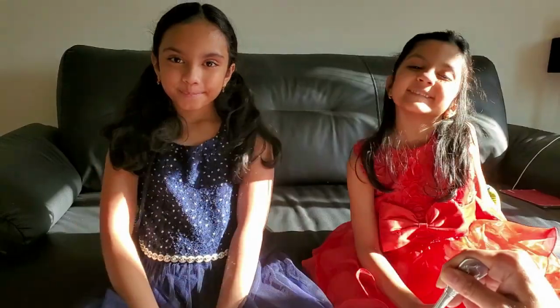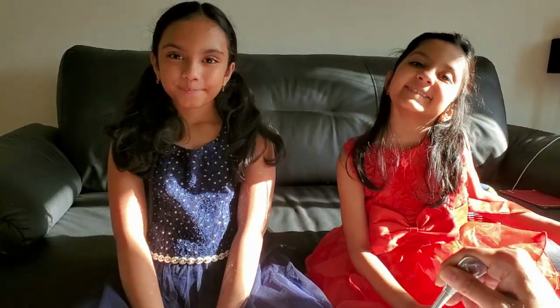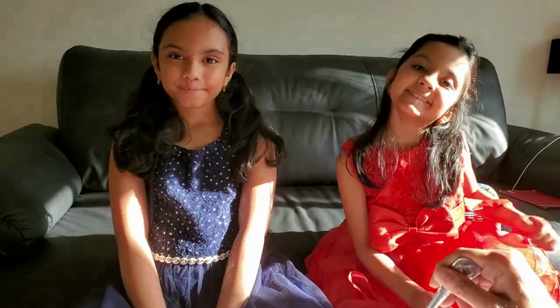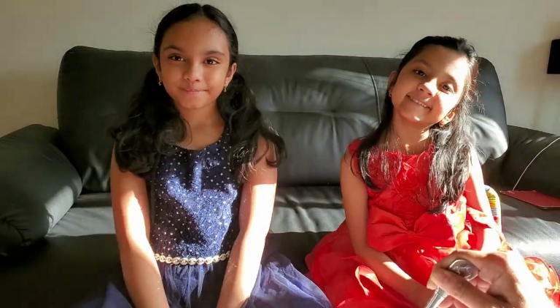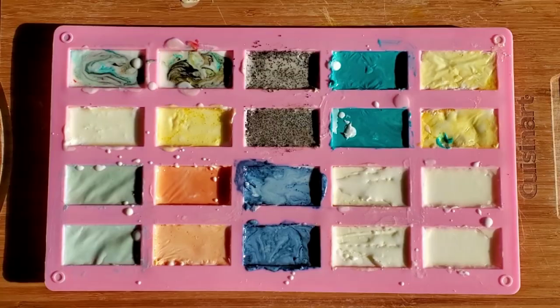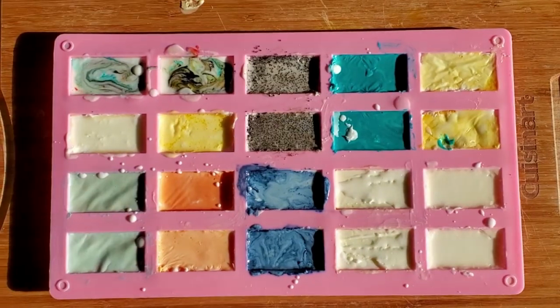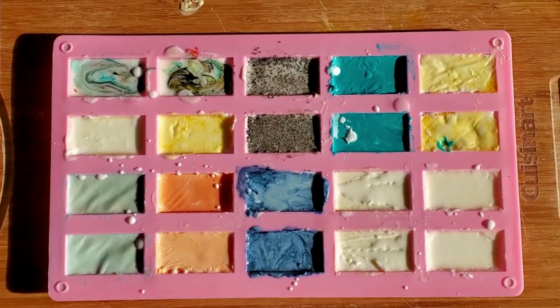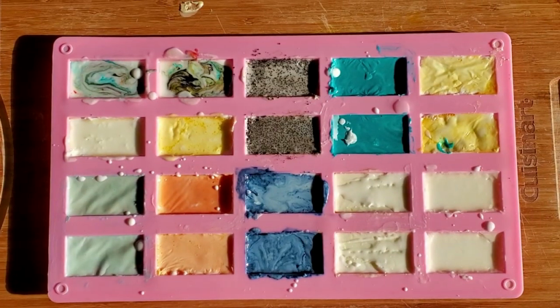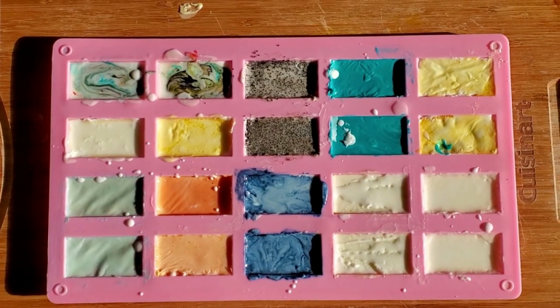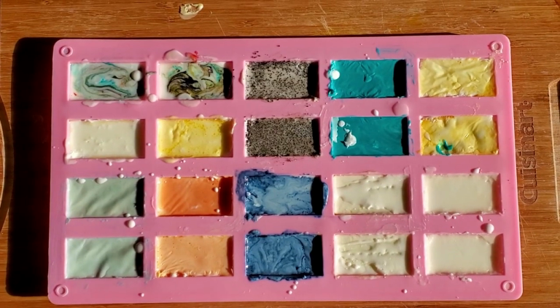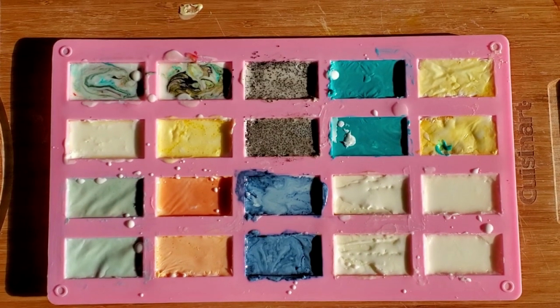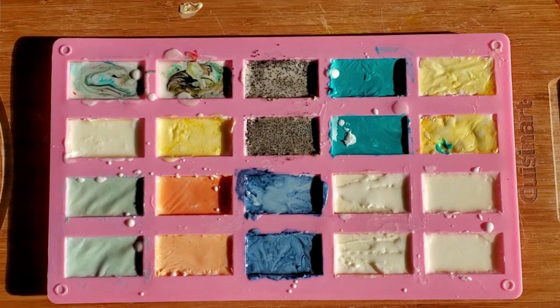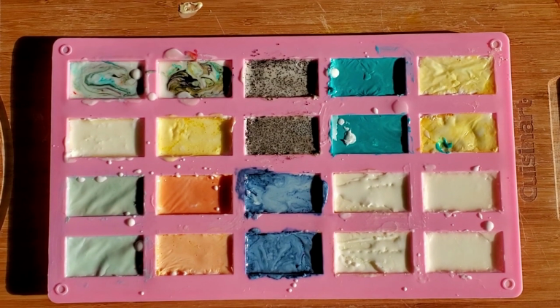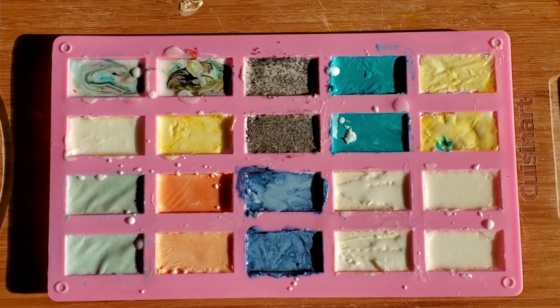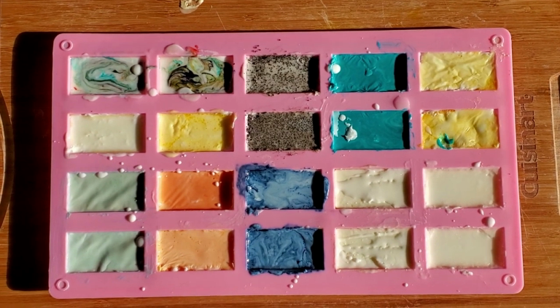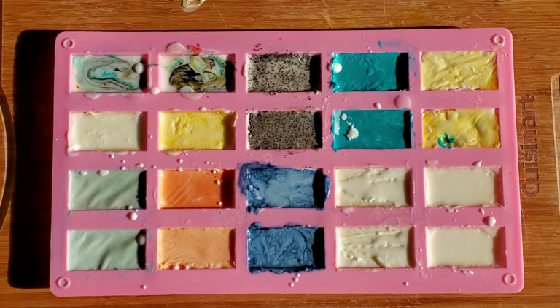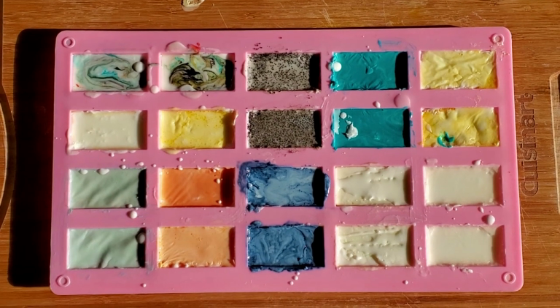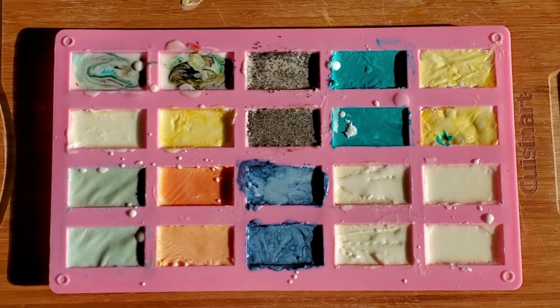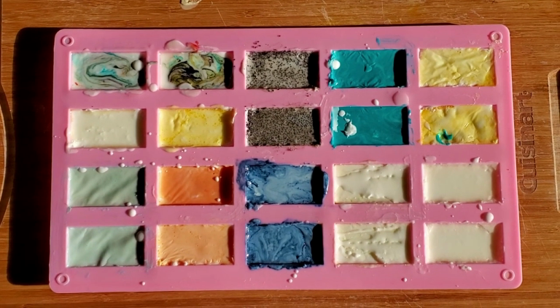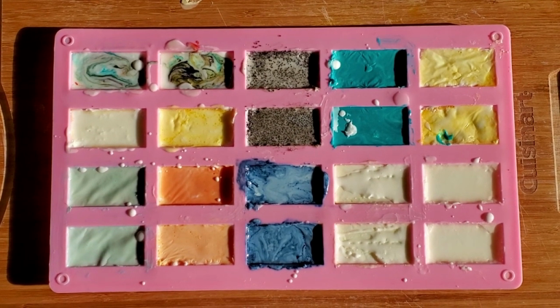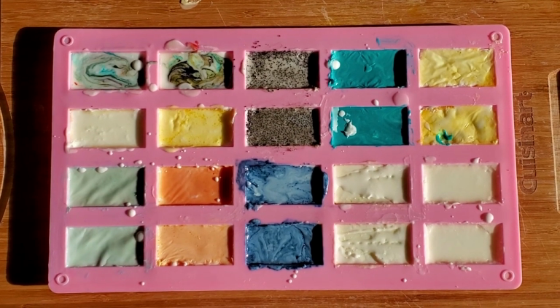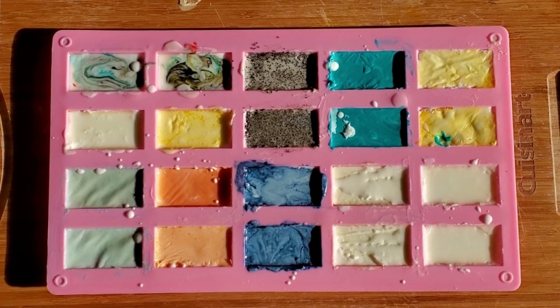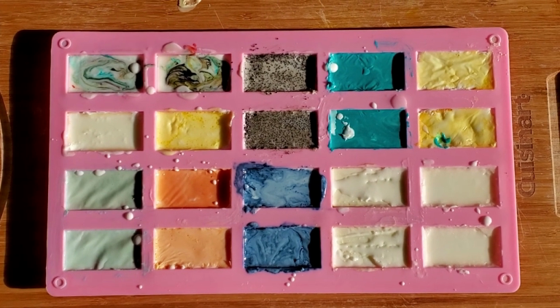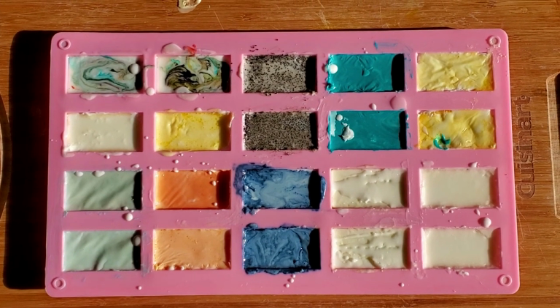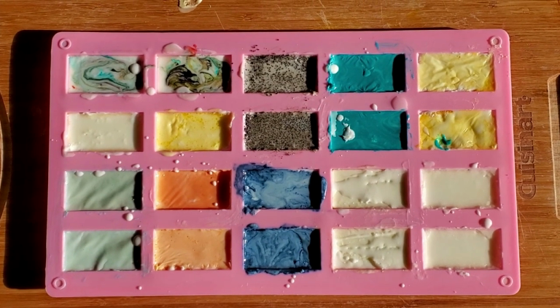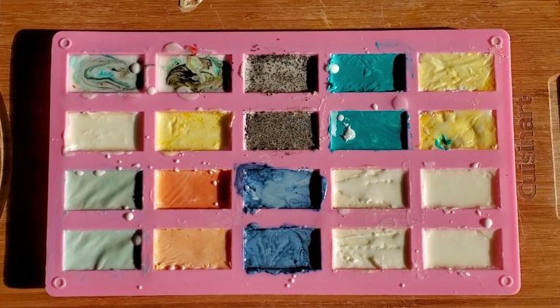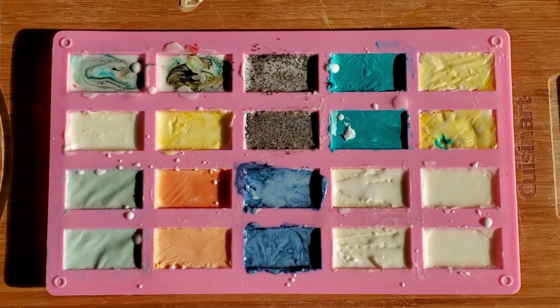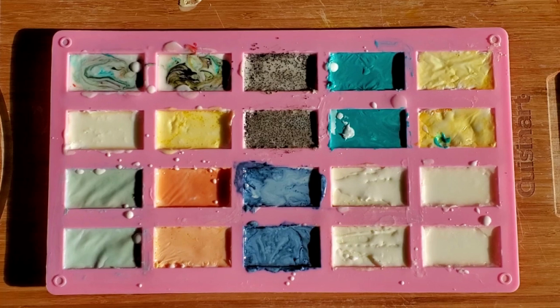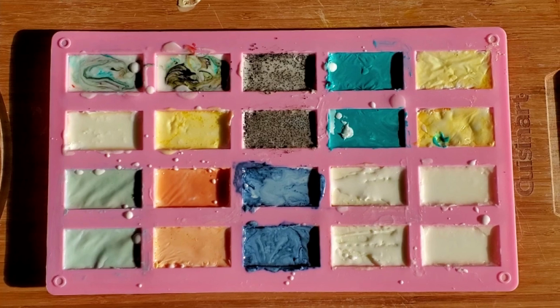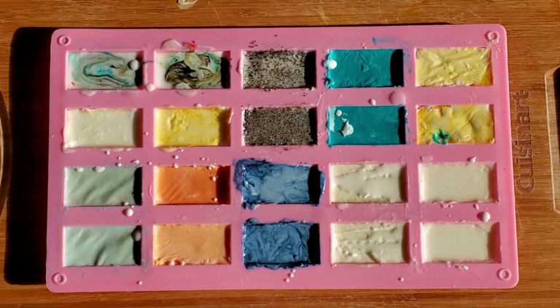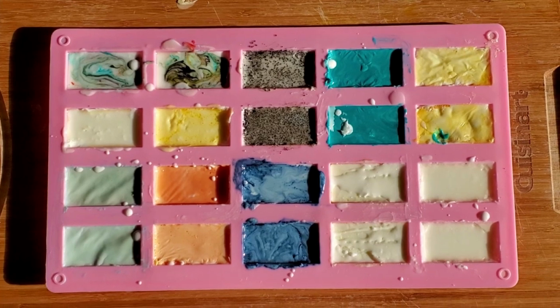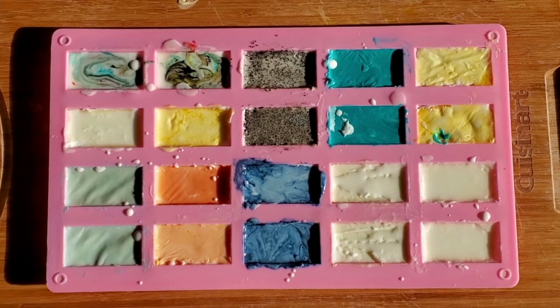Now we've finished all the soaps. Now we have to put them in the refrigerator for 30 minutes.